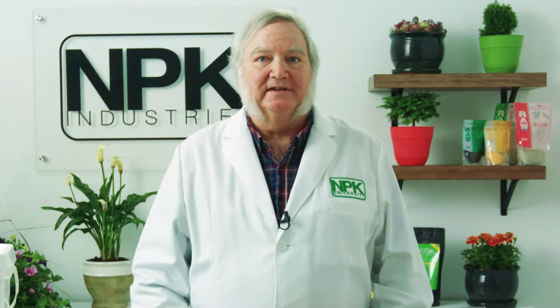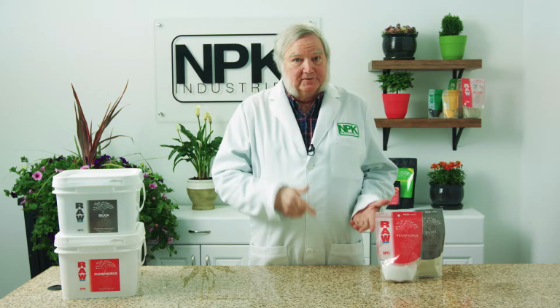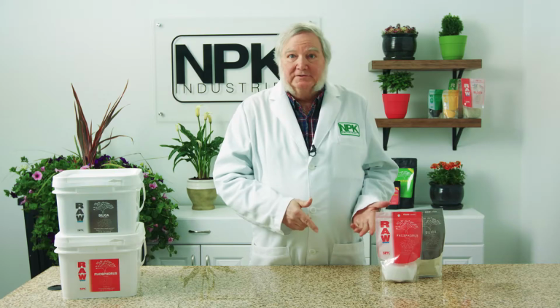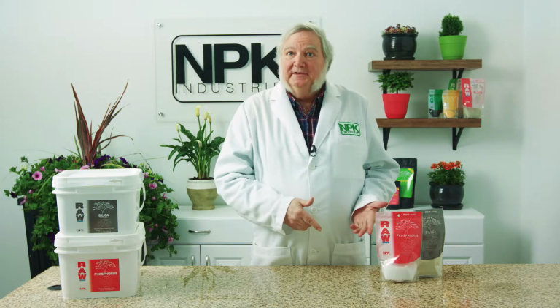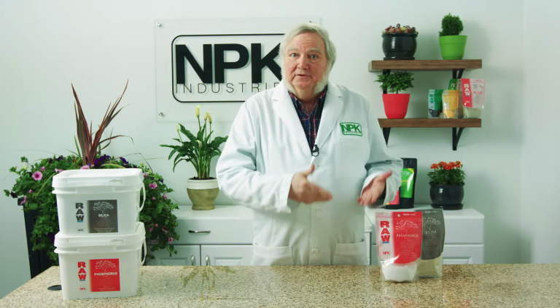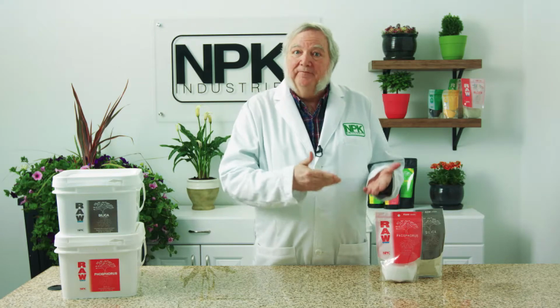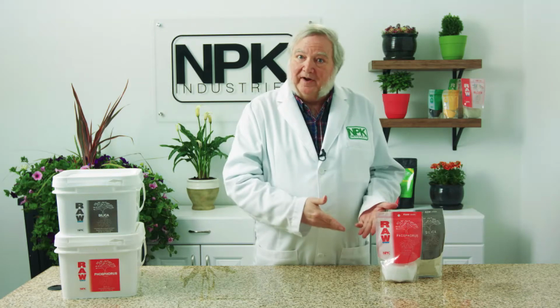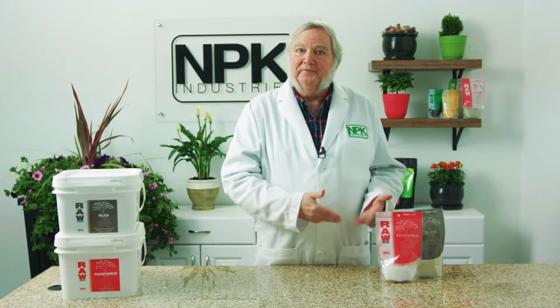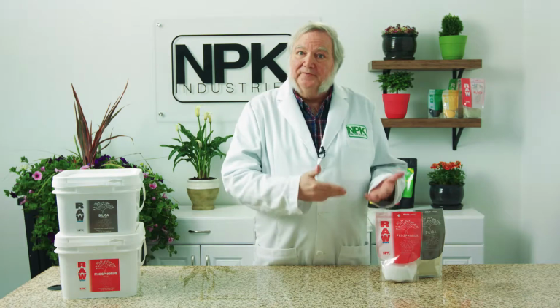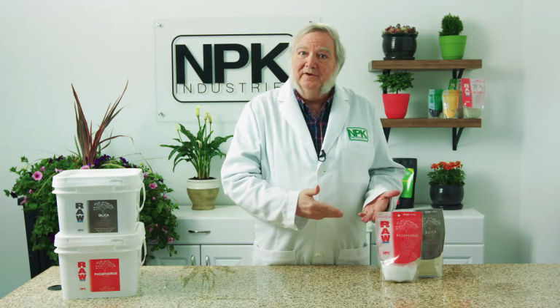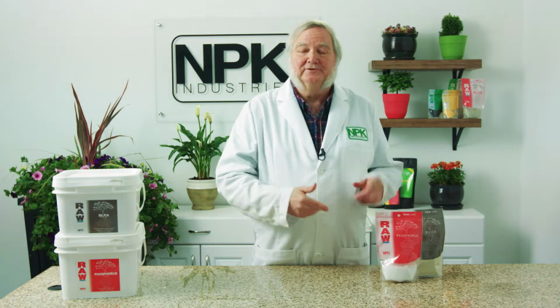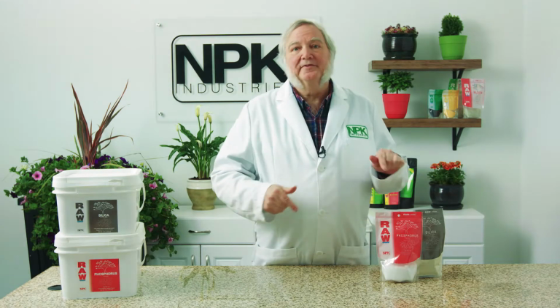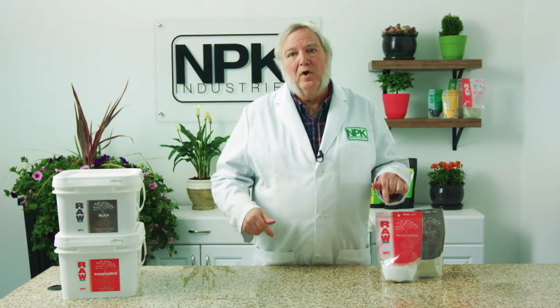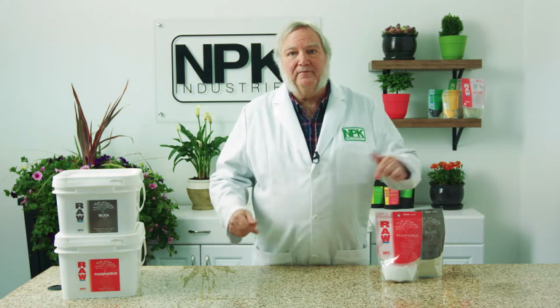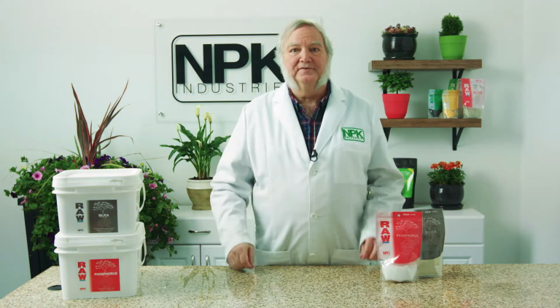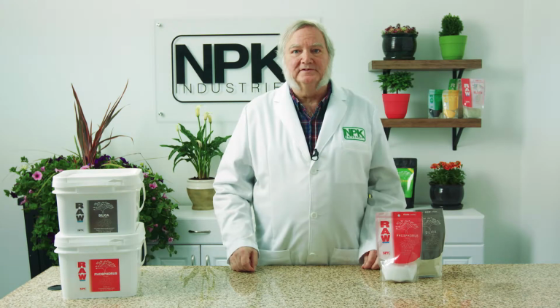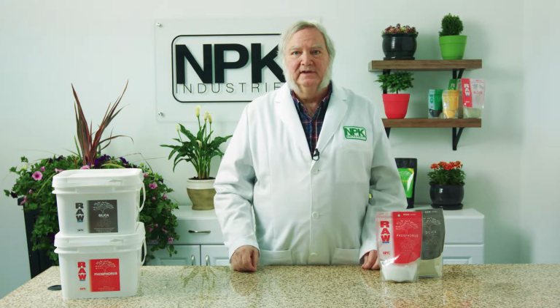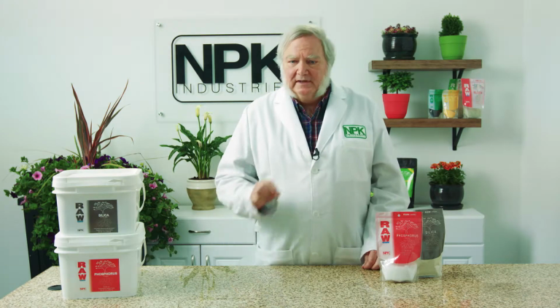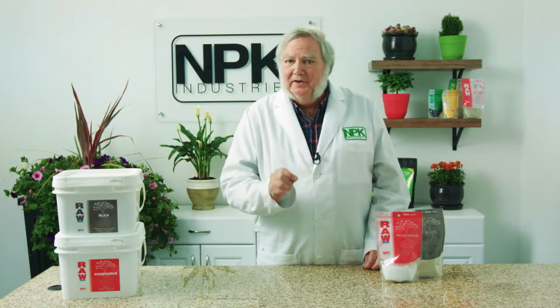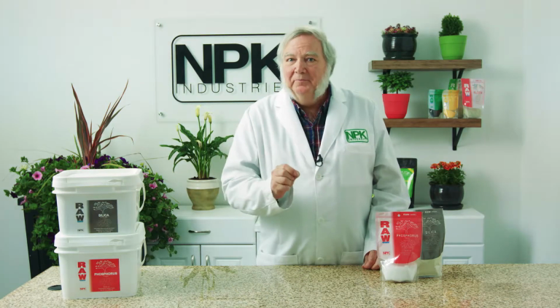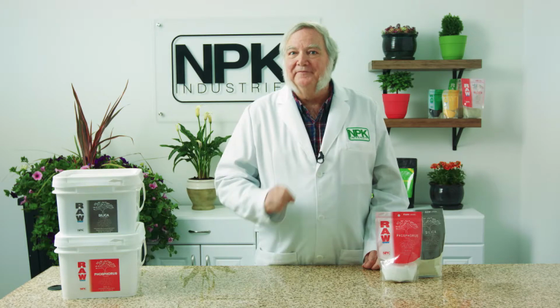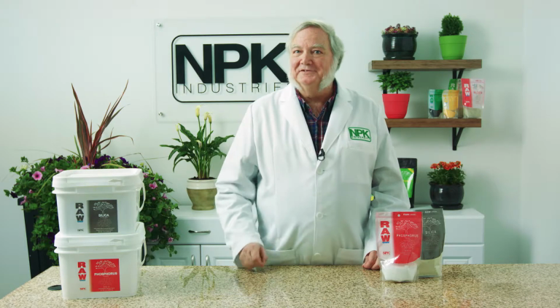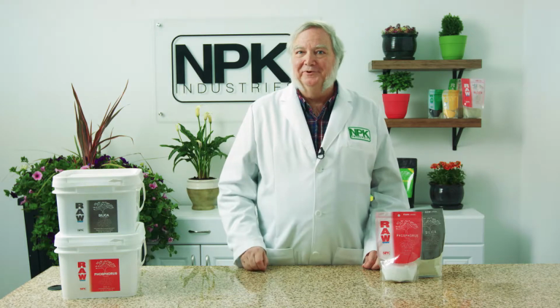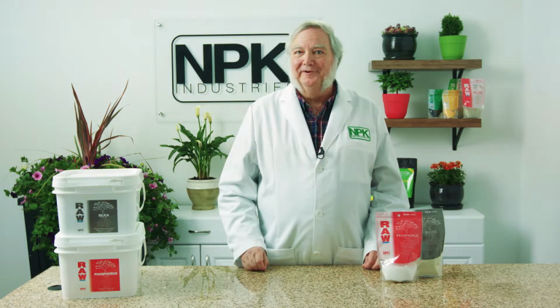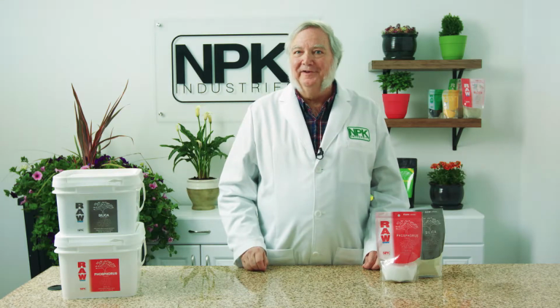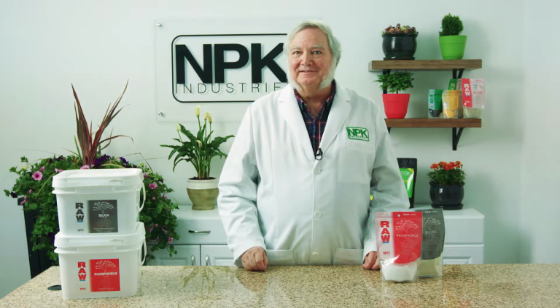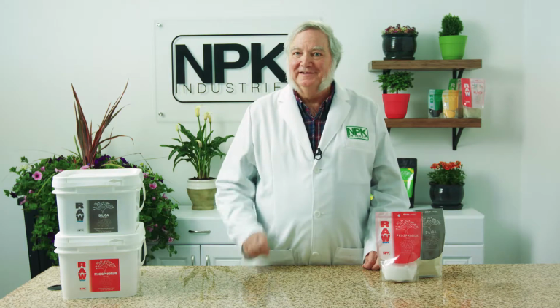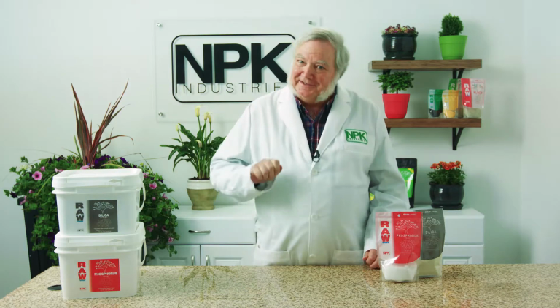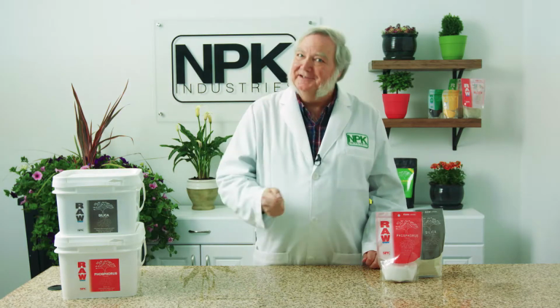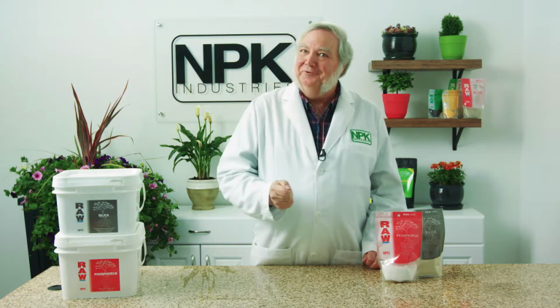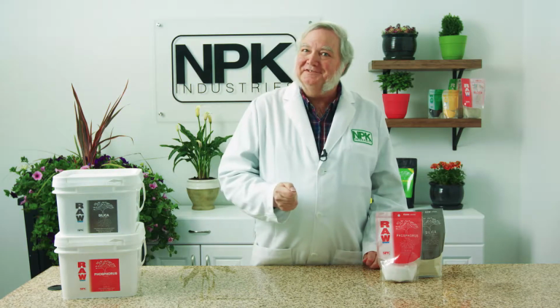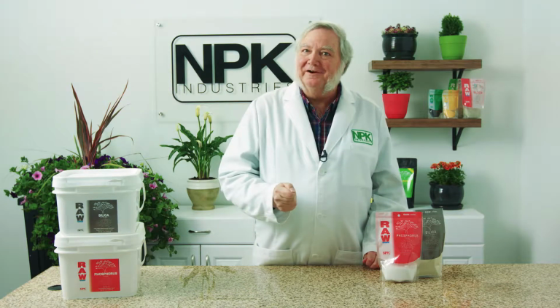It's great to use a phosphorus fertilizer like the raw phosphorus. Give it a little bit the first two or three weeks just to get the roots started.